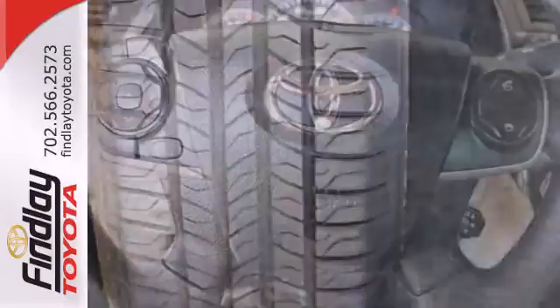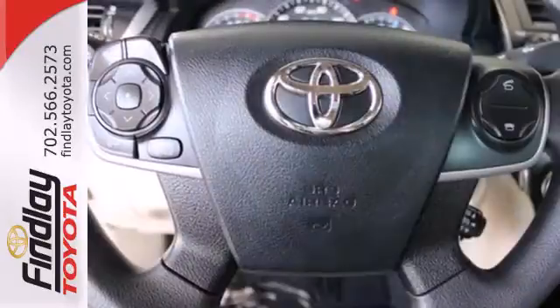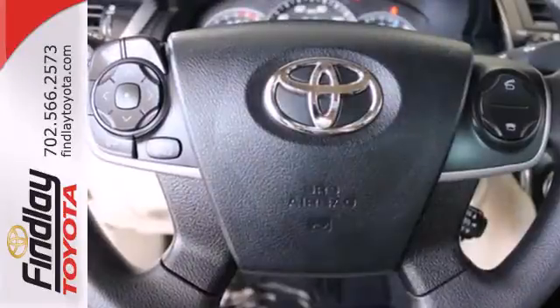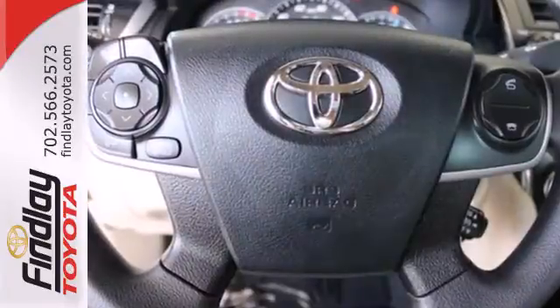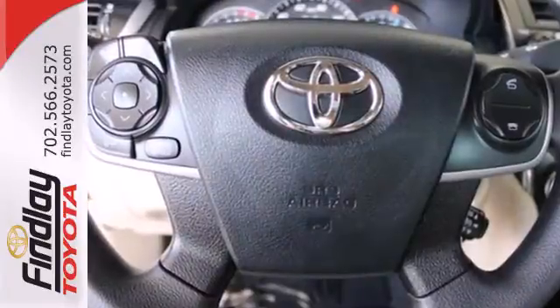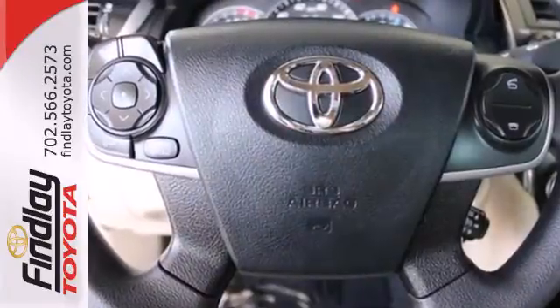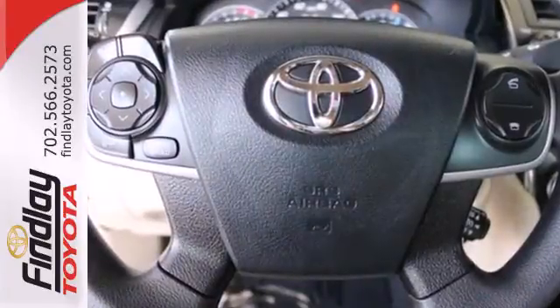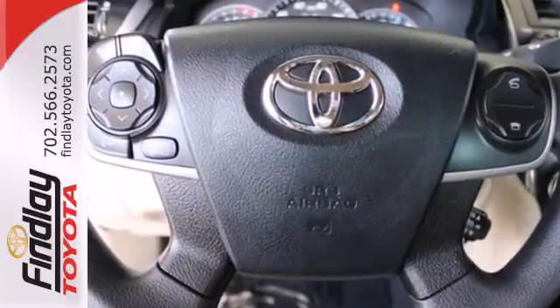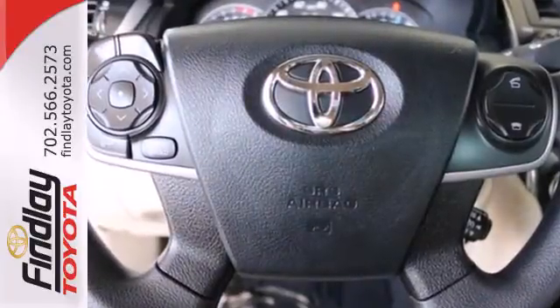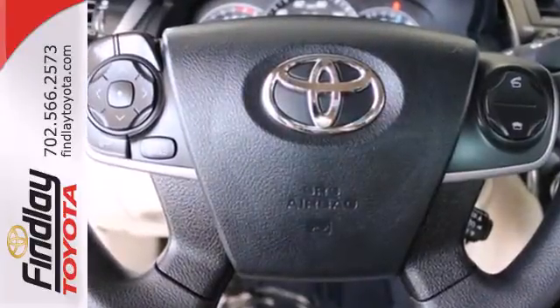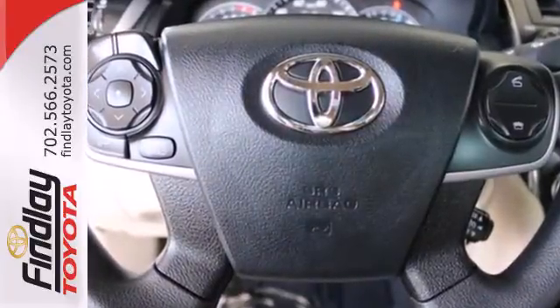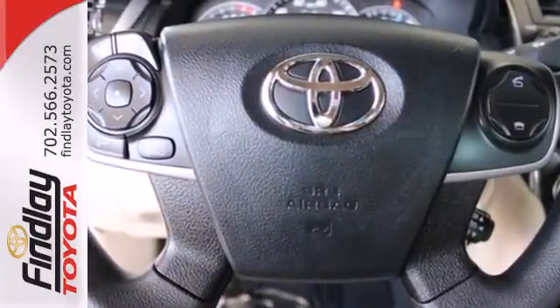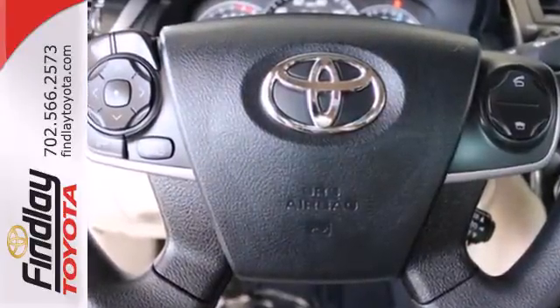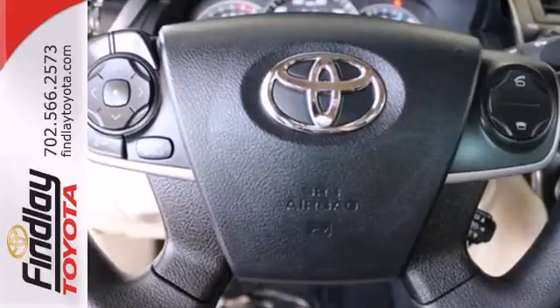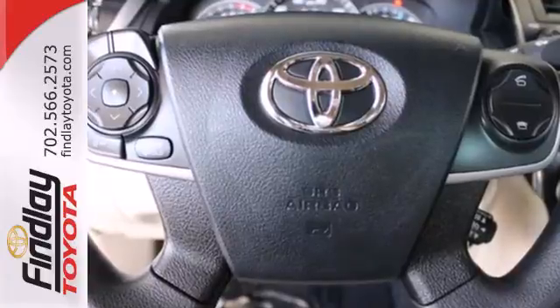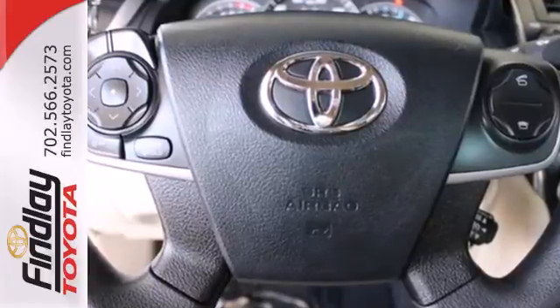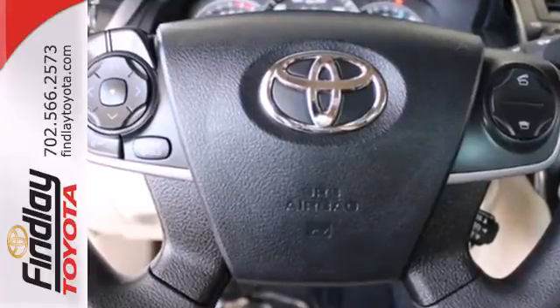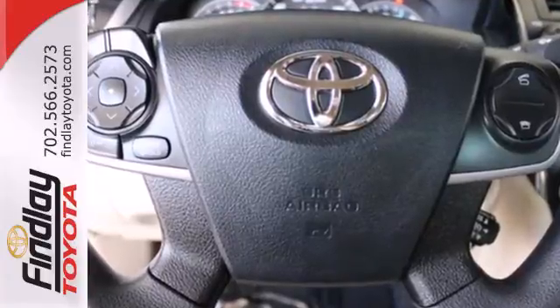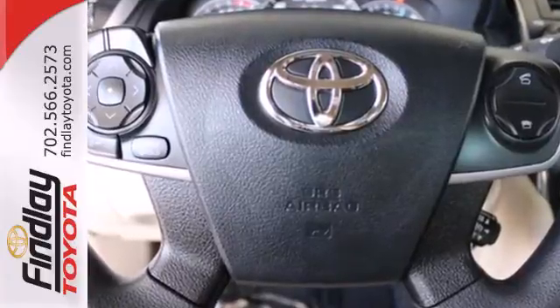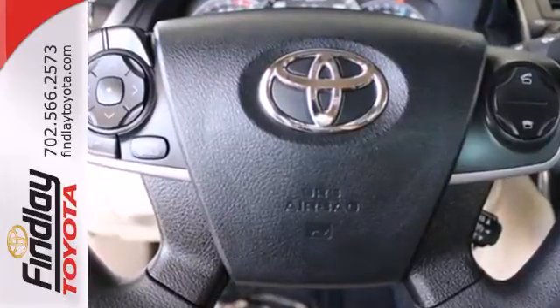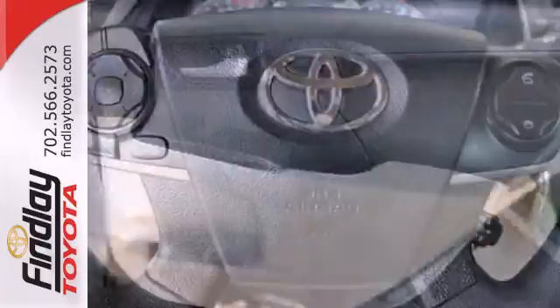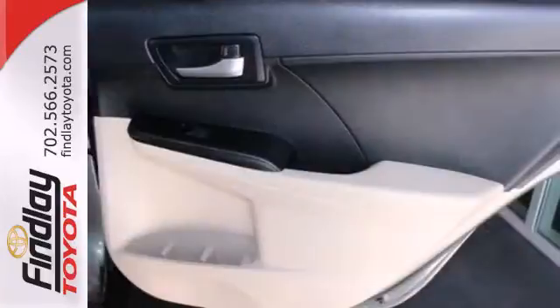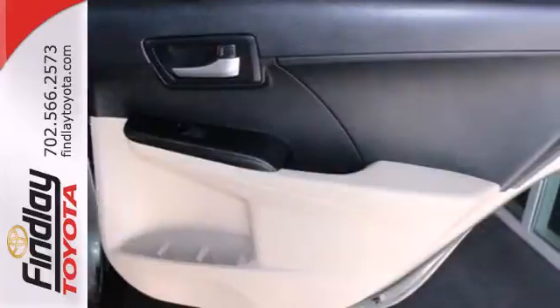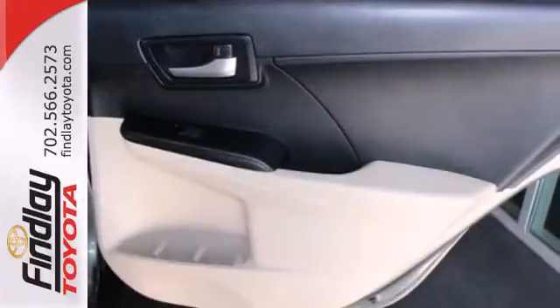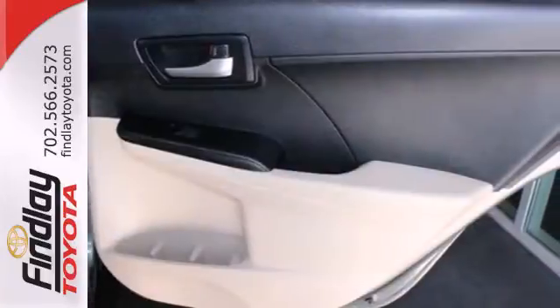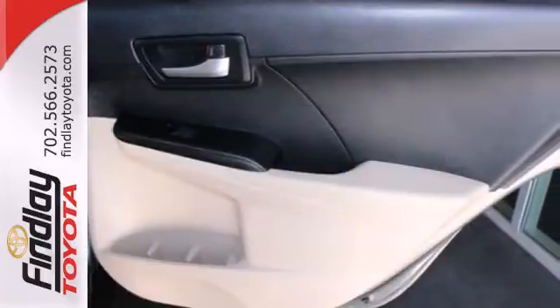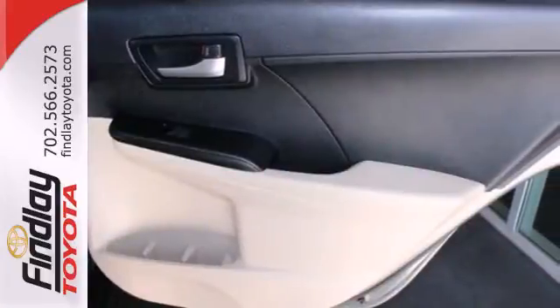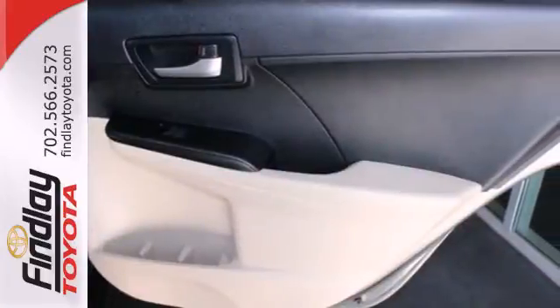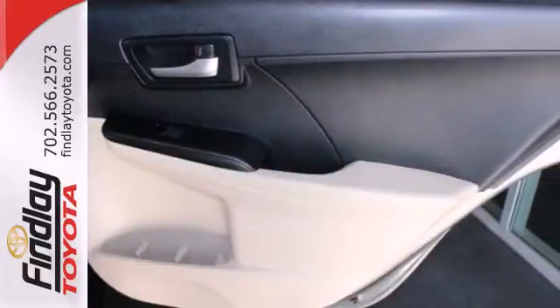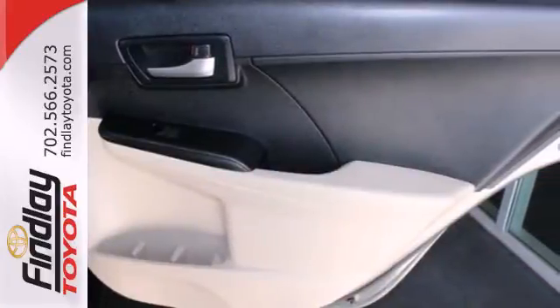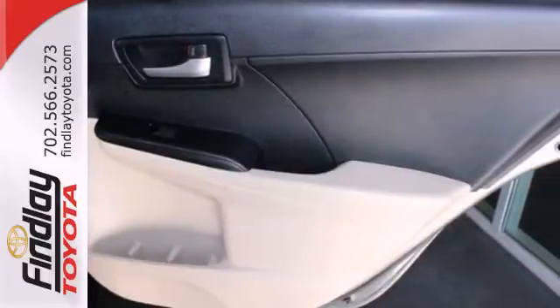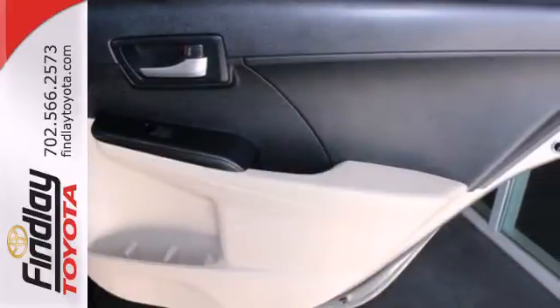The functional interior is well-equipped with air conditioning, a tilt-and-telescopic steering wheel, and a CD player.